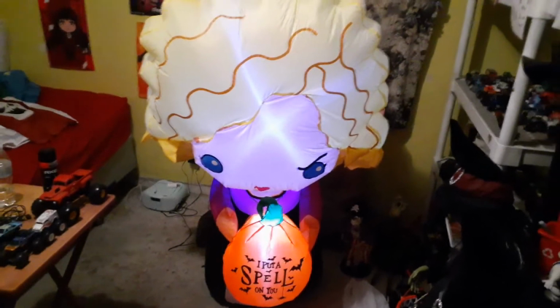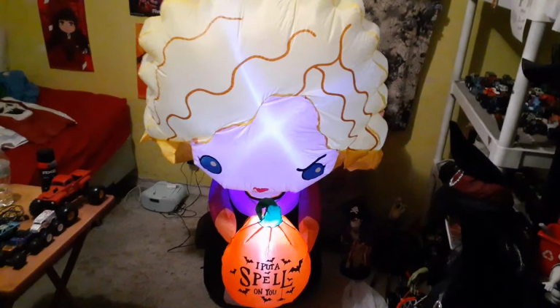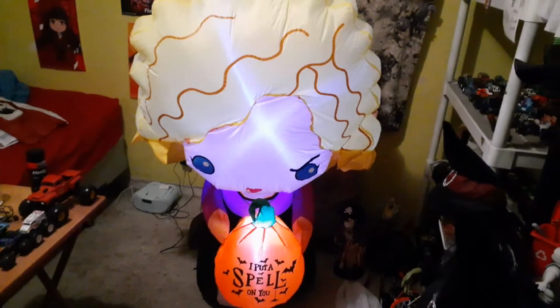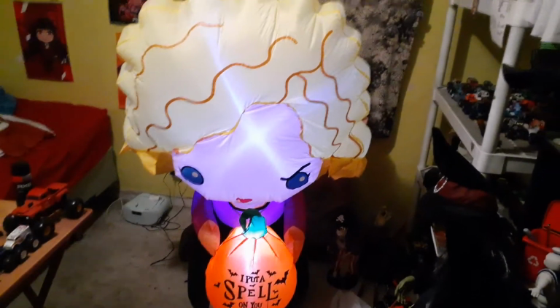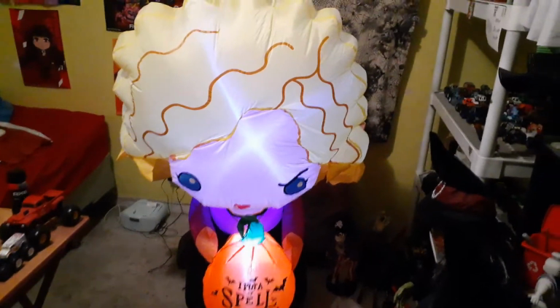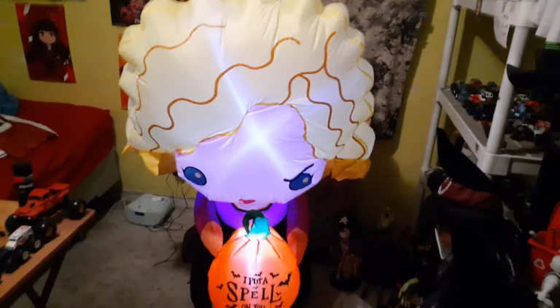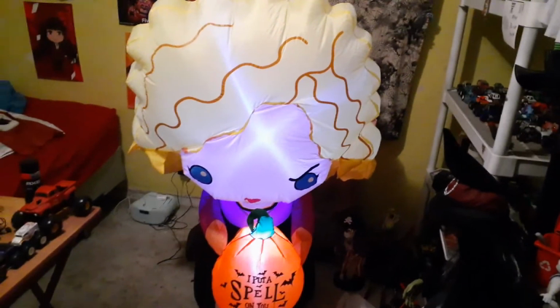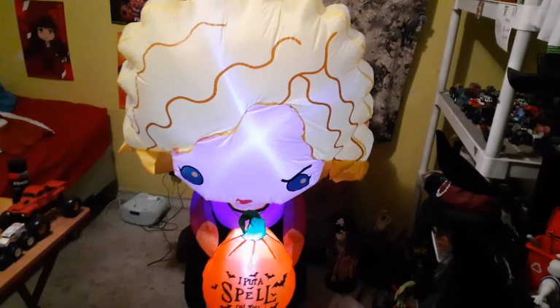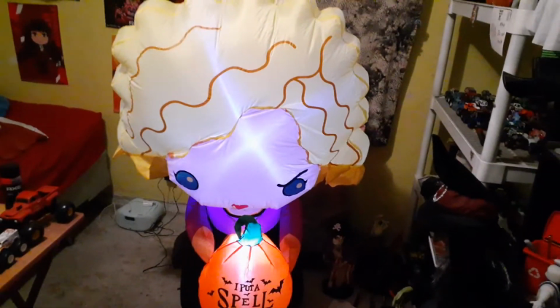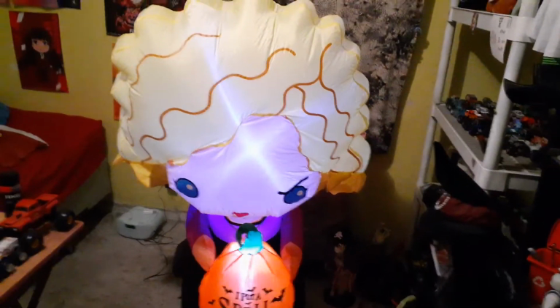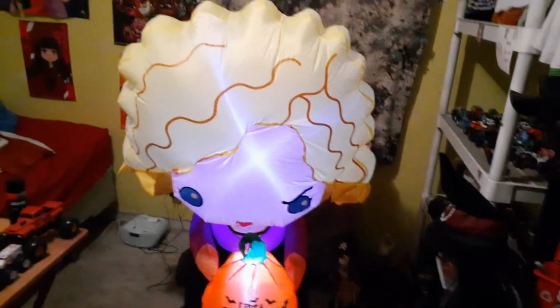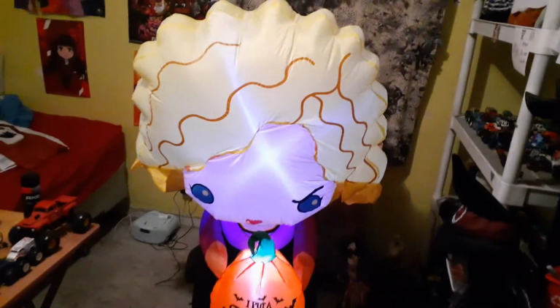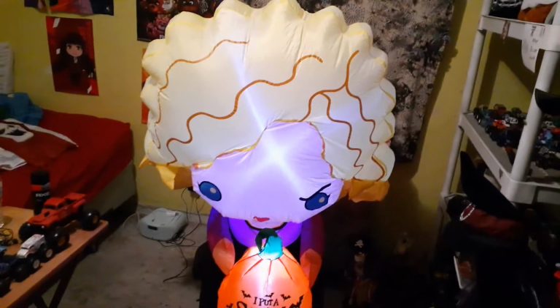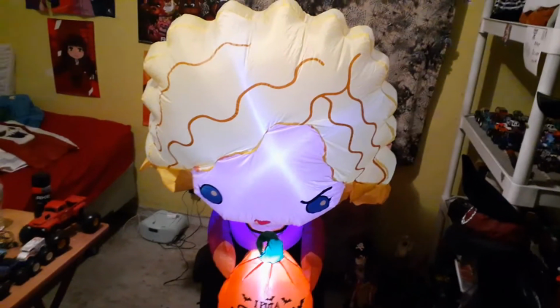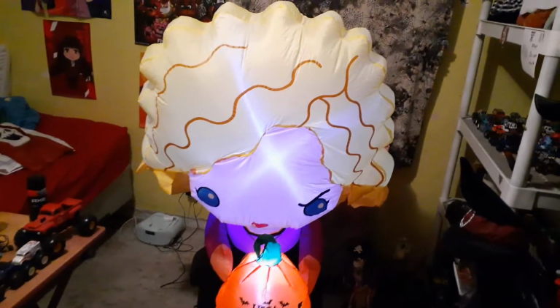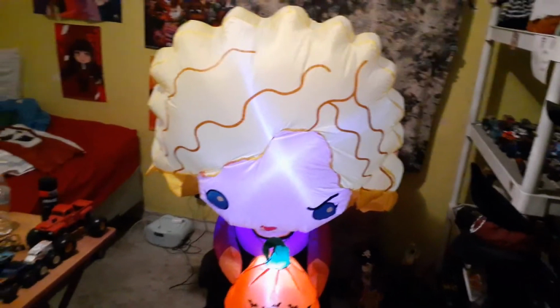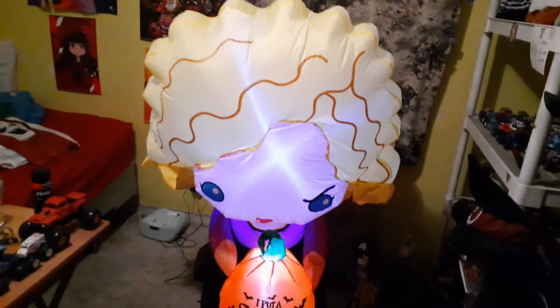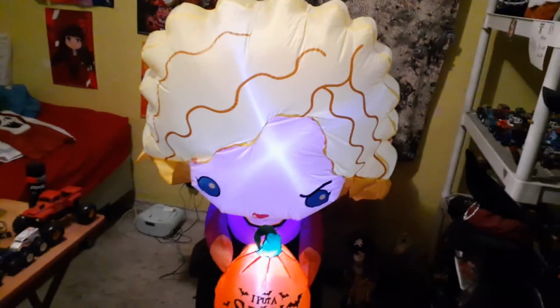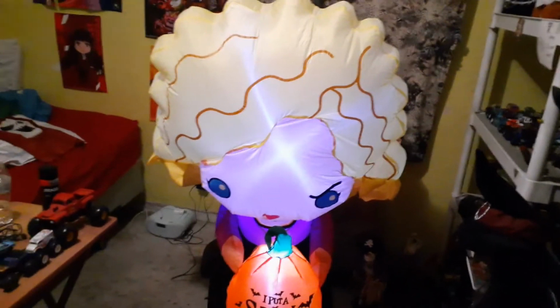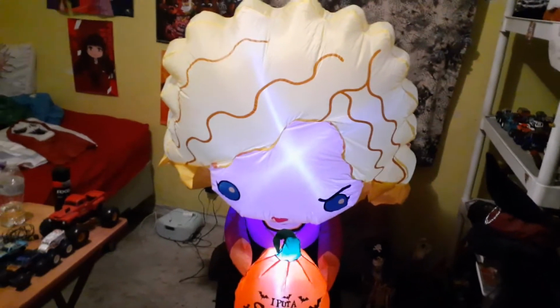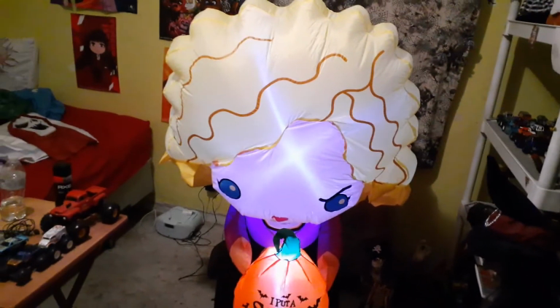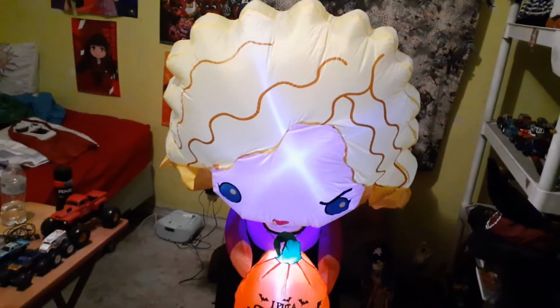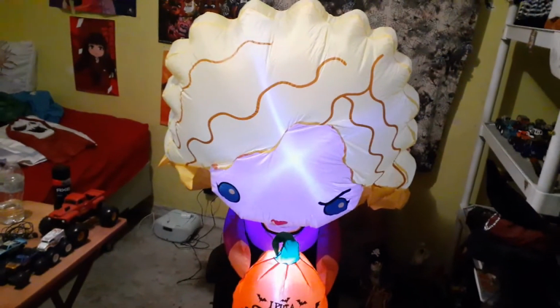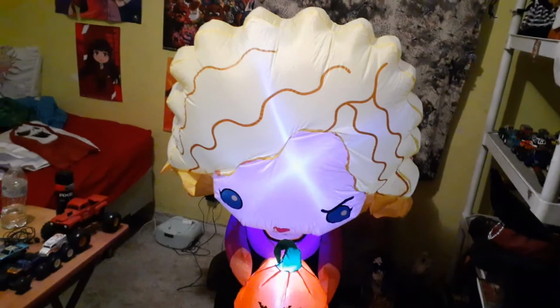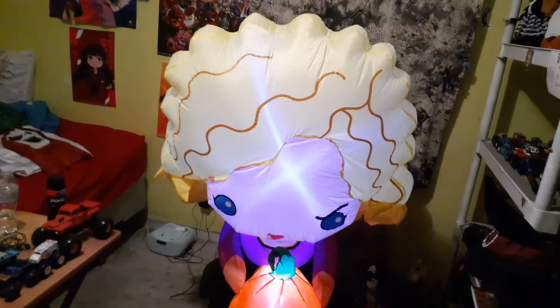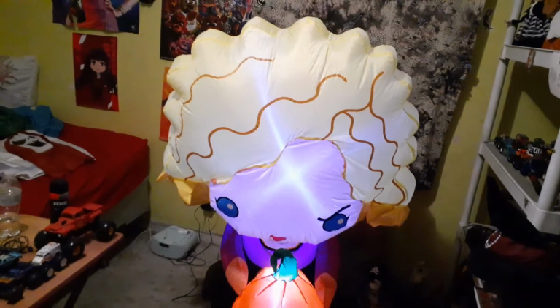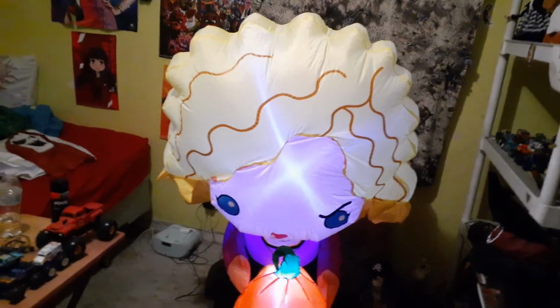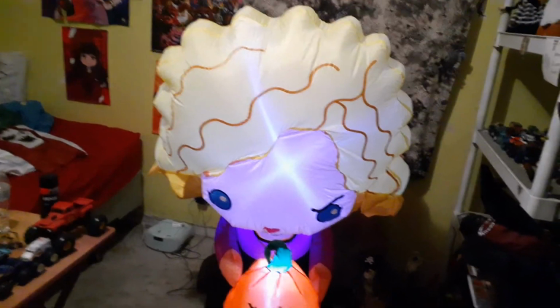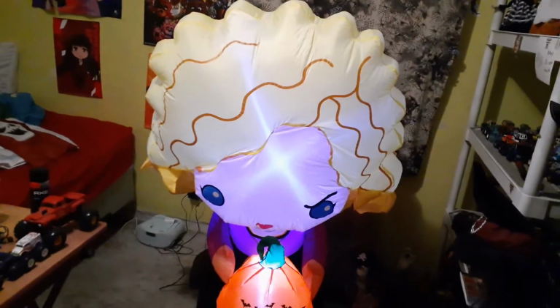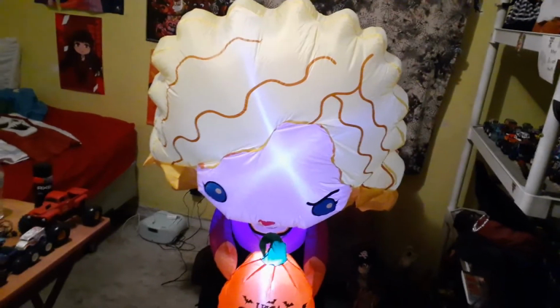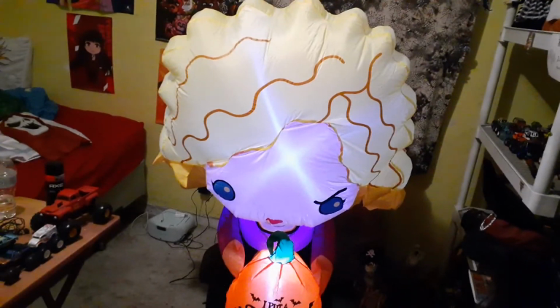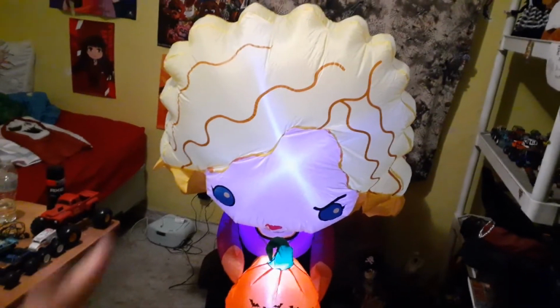Alright guys, here's my Hocus Pocus Sarah Sanderson Airbone Inflatable. She's cute, but she's huge though.